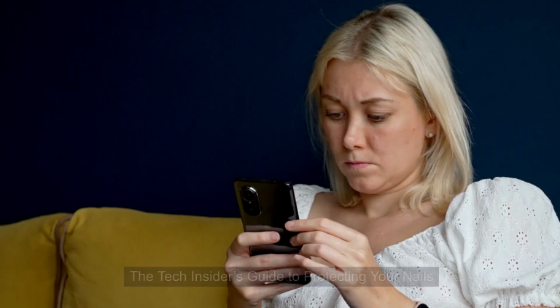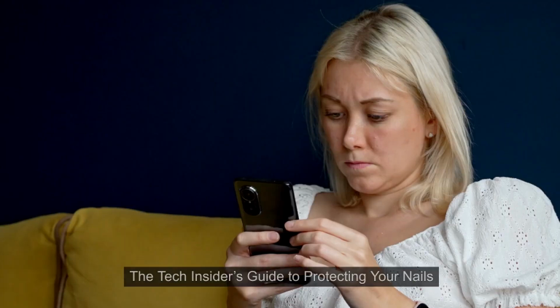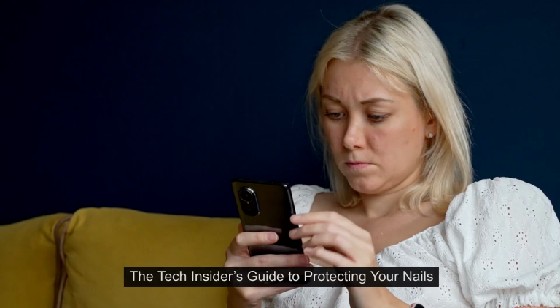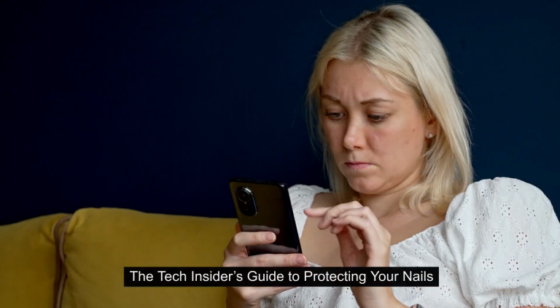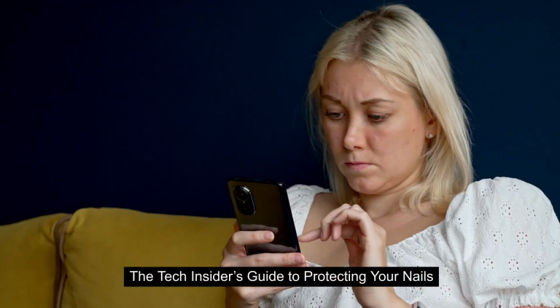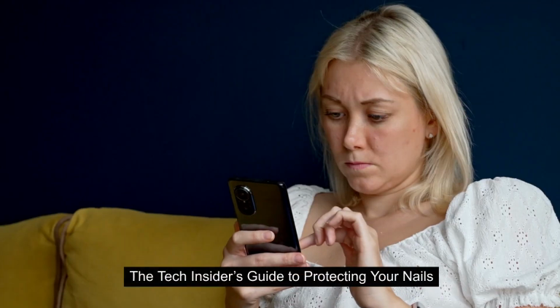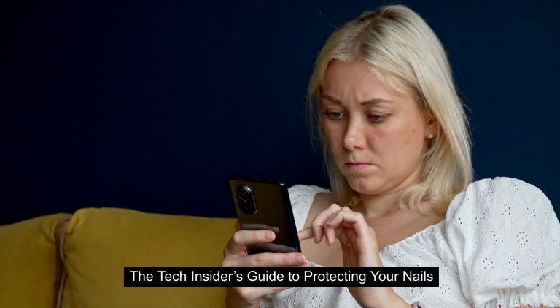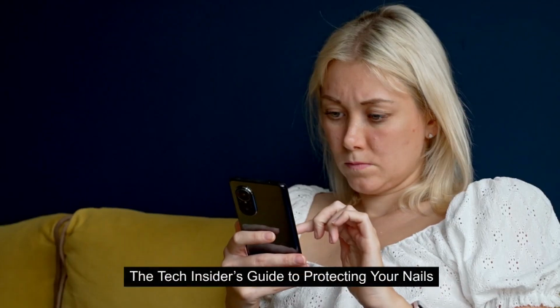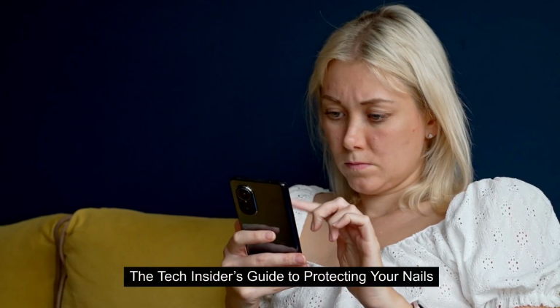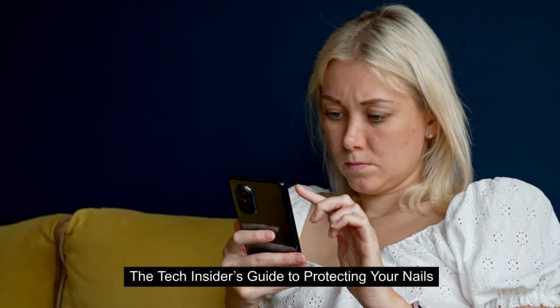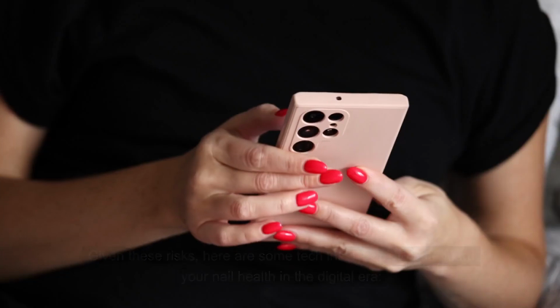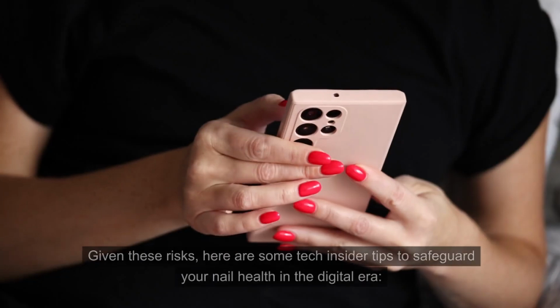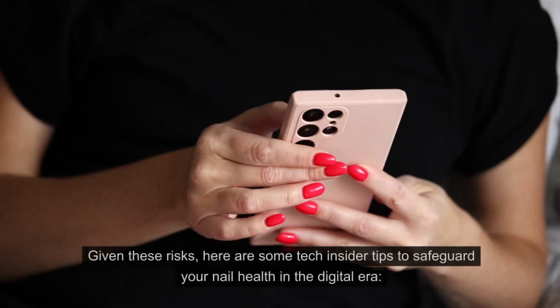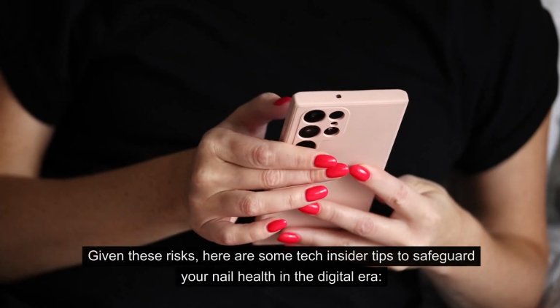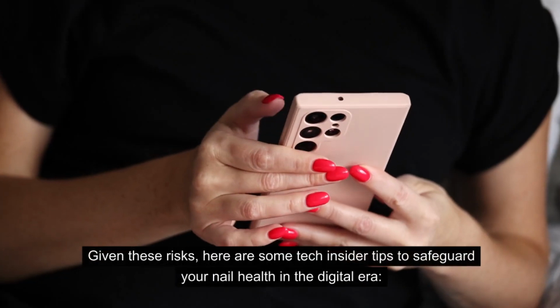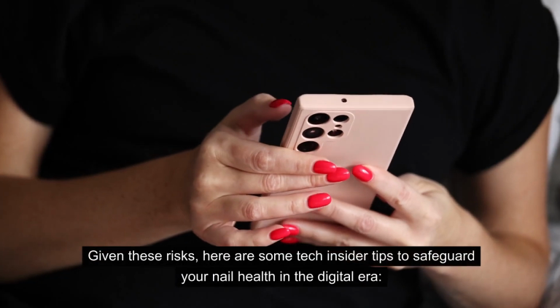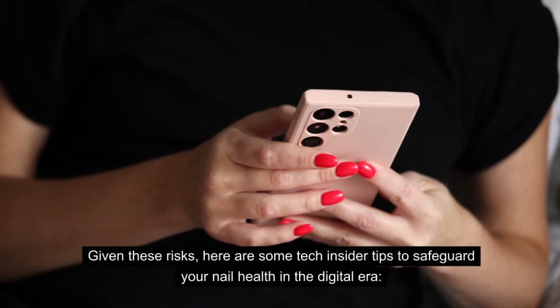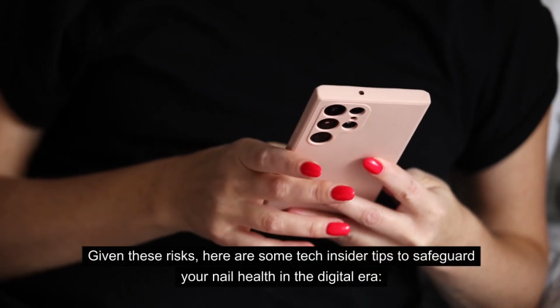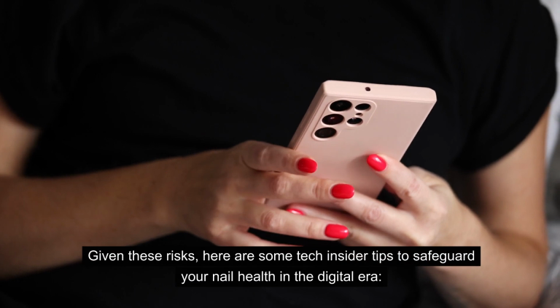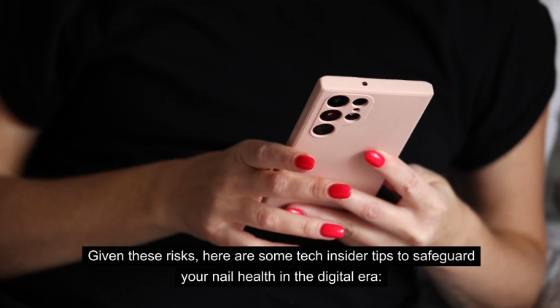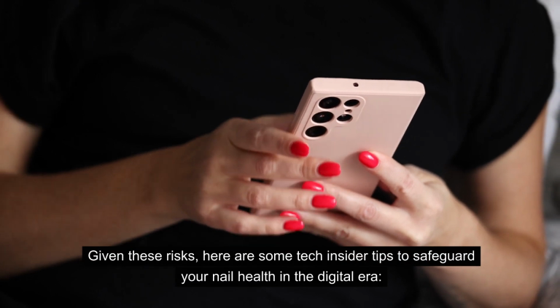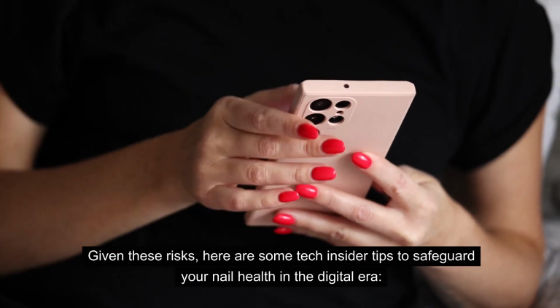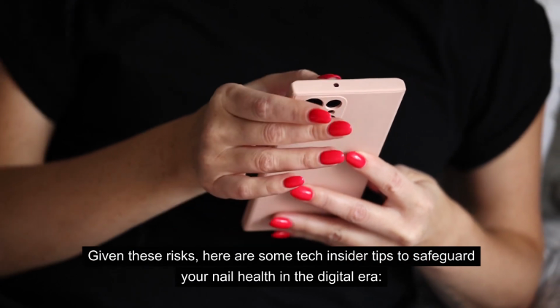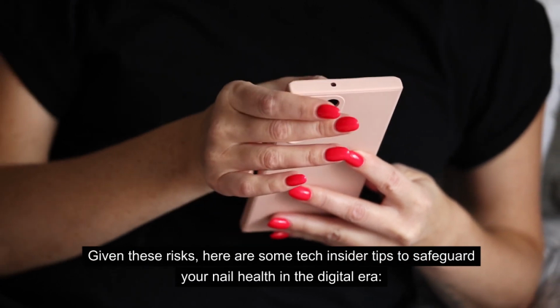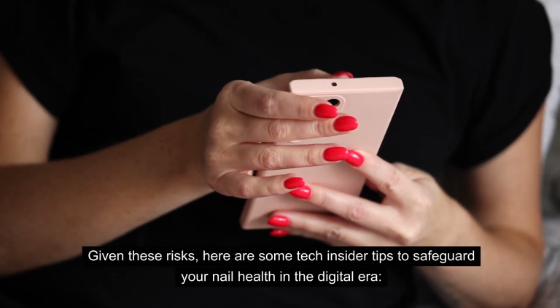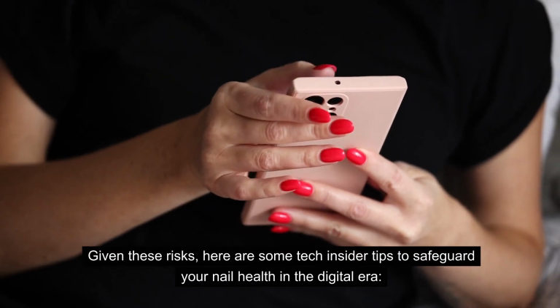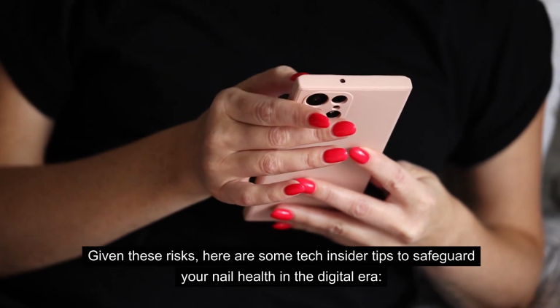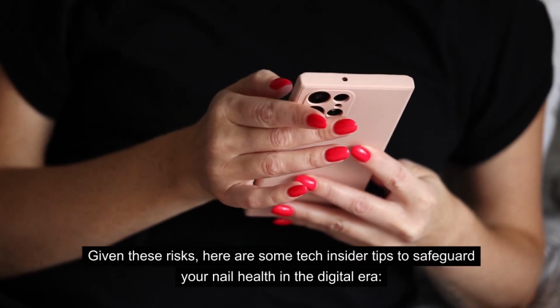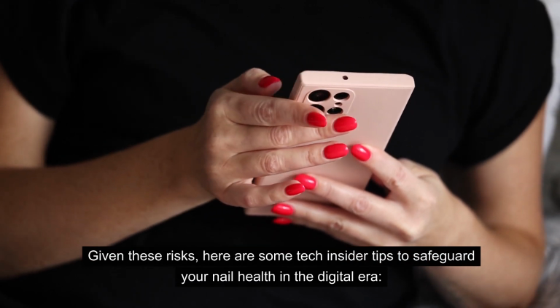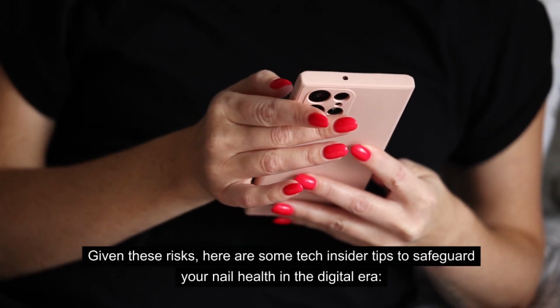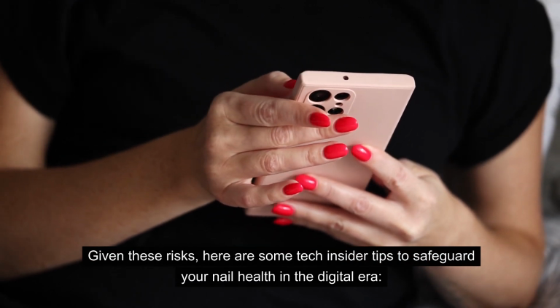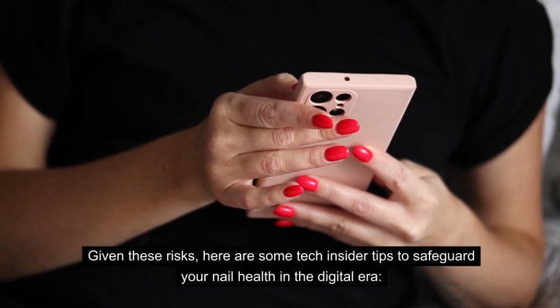The Tech Insider's Guide to Protecting Your Nails. Given these risks, here are some tech insider tips to safeguard your nail health in the digital era.